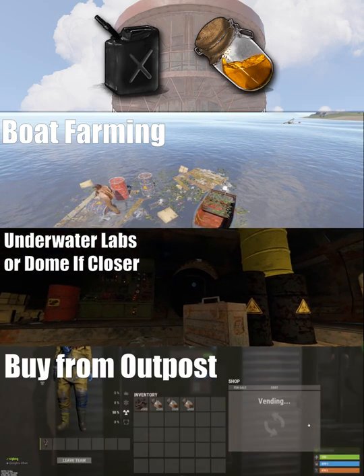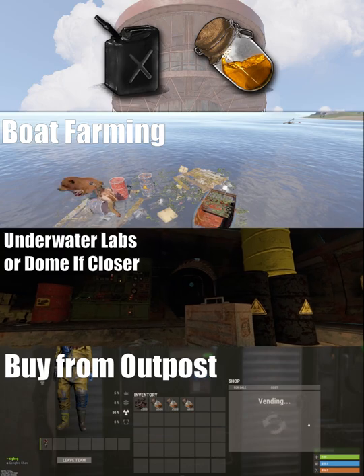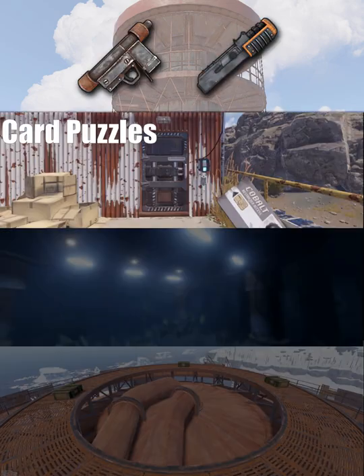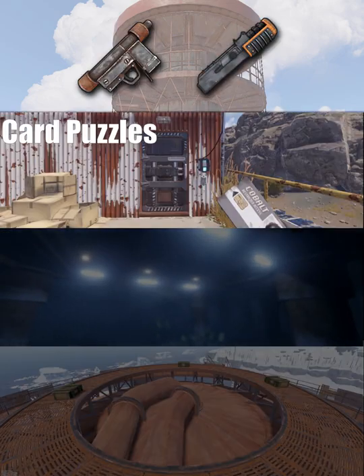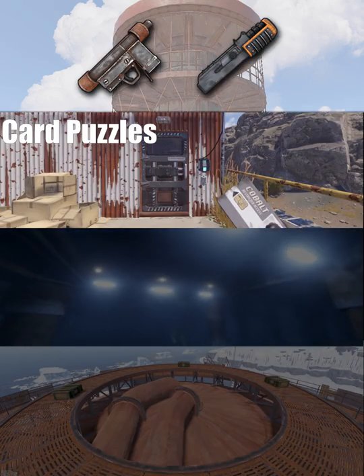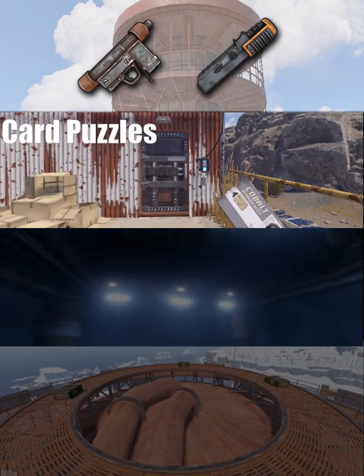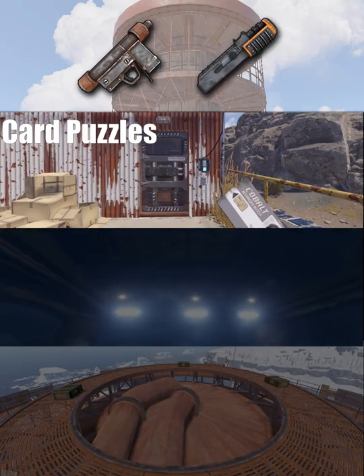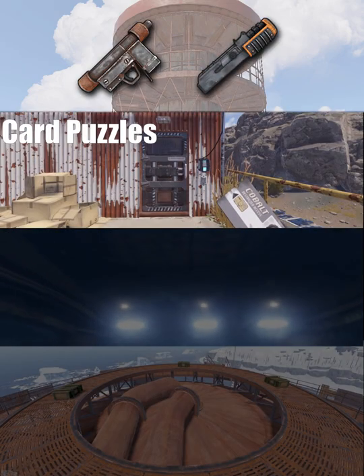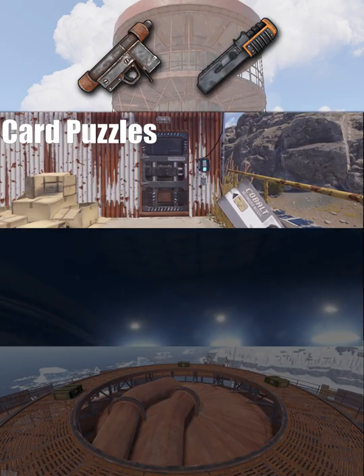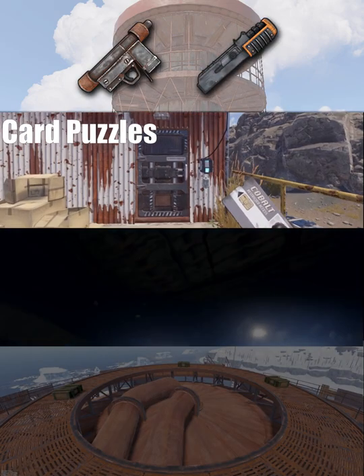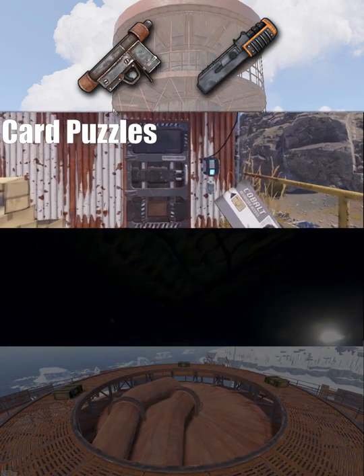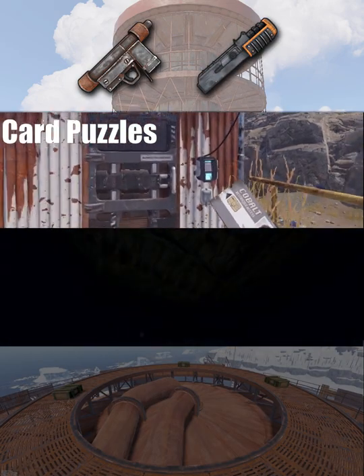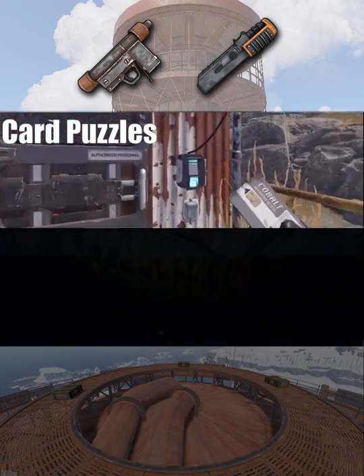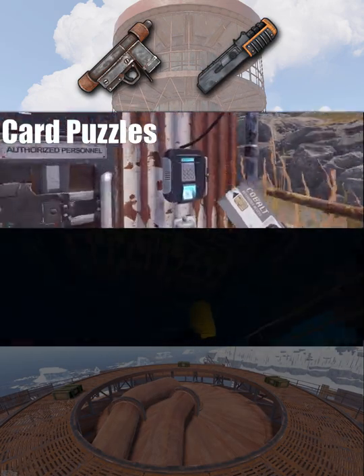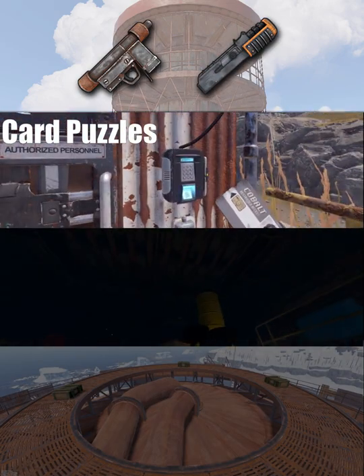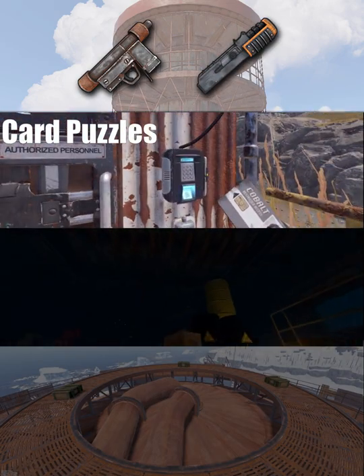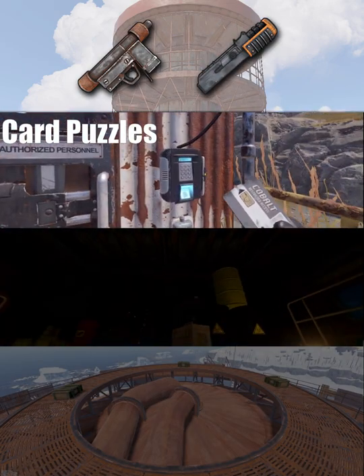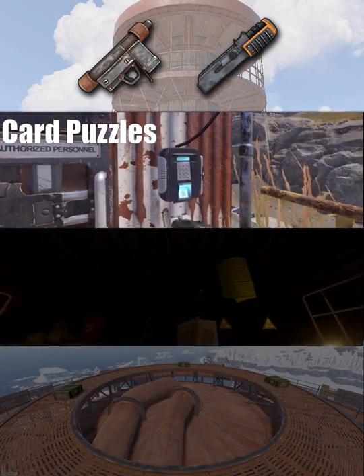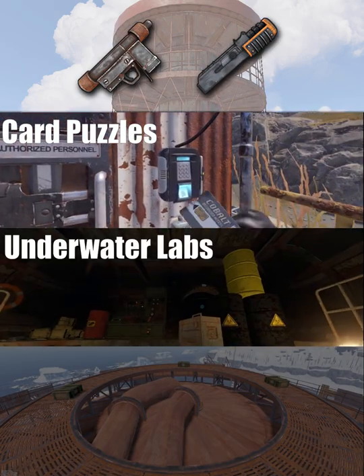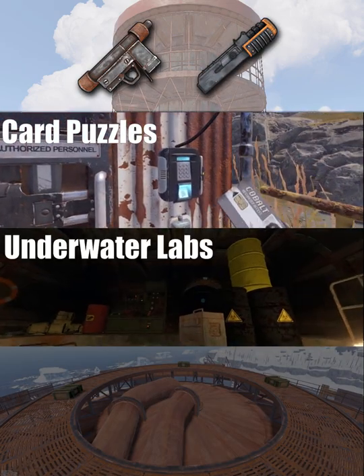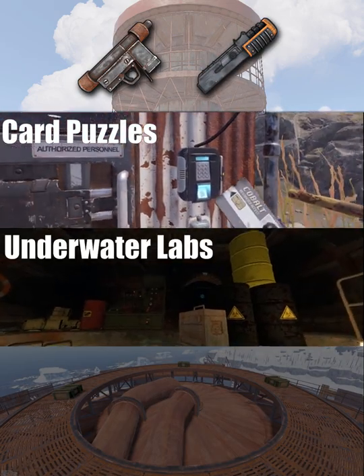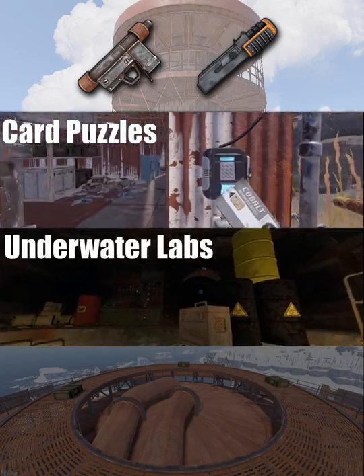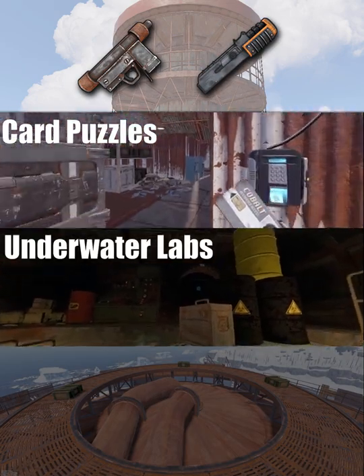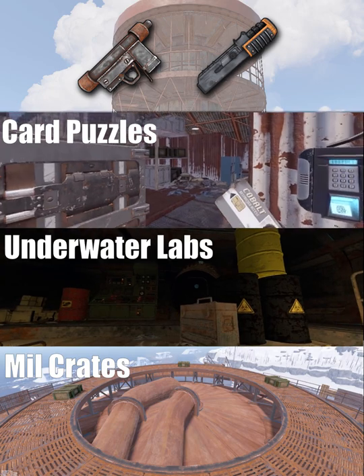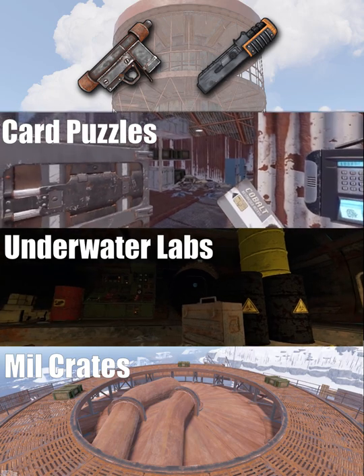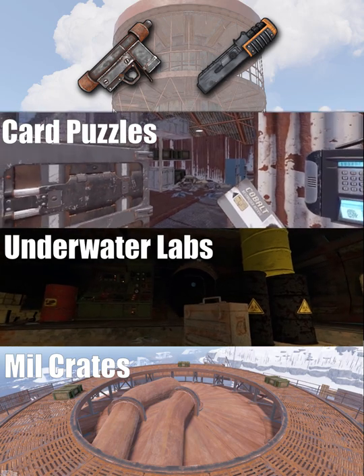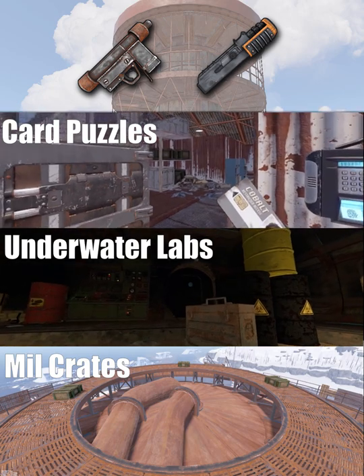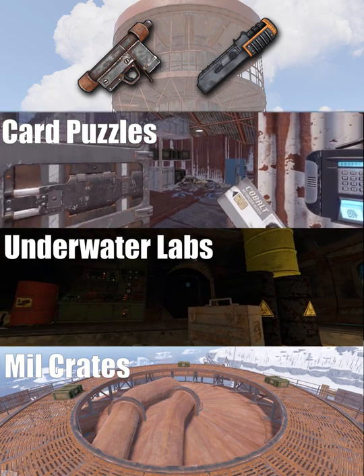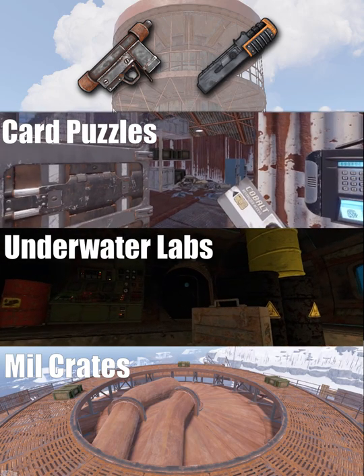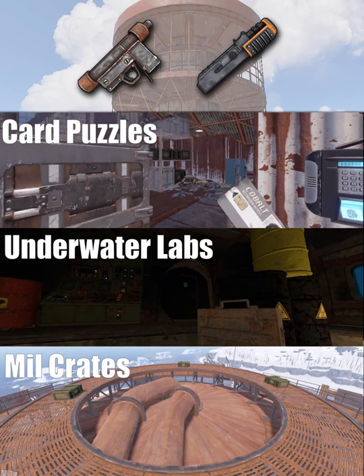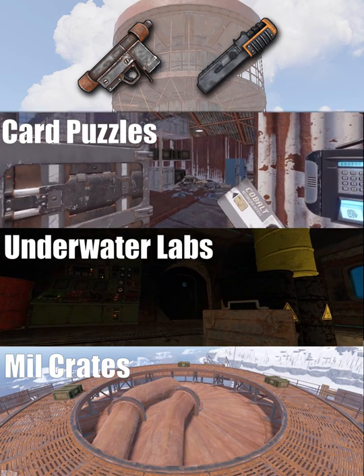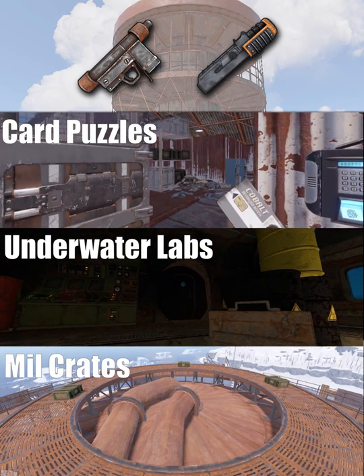If you need SMG bodies or rifle bodies, do card pulses at monuments, clear underwater labs, or just find military crates at monuments like Dome.